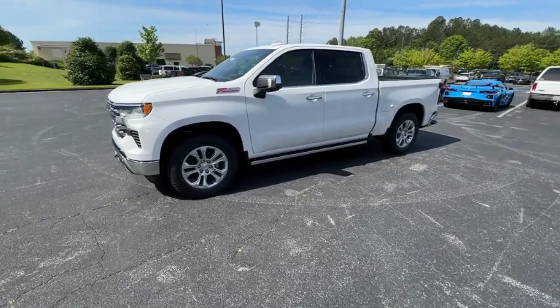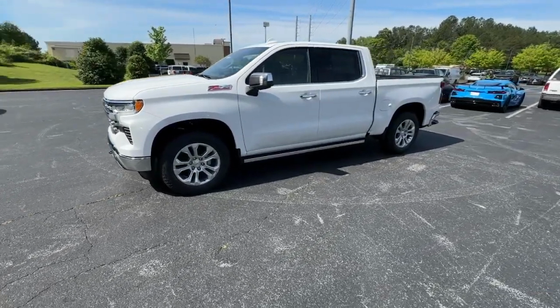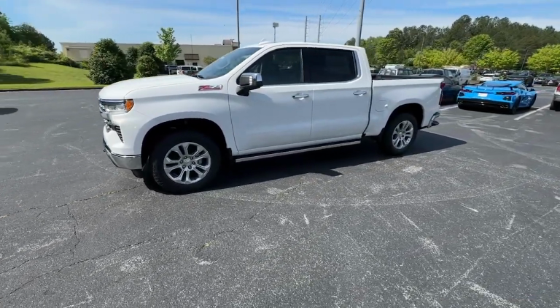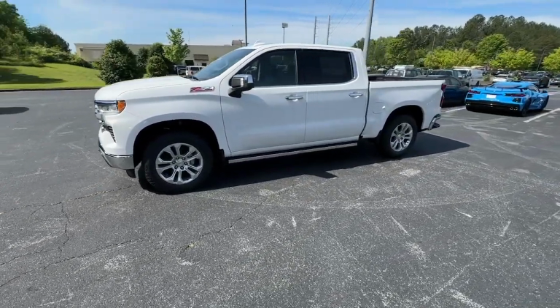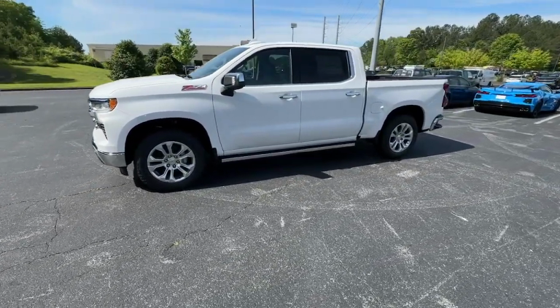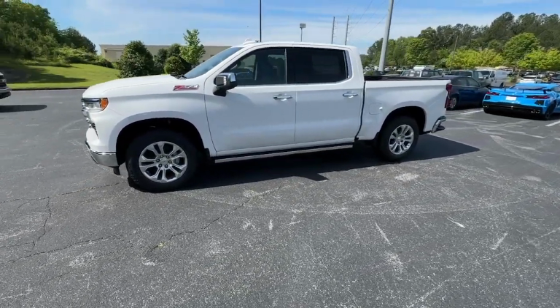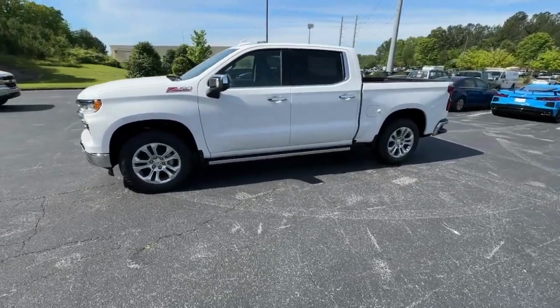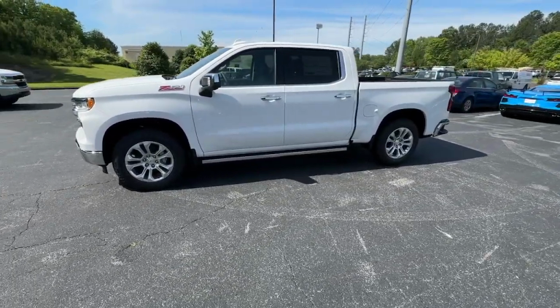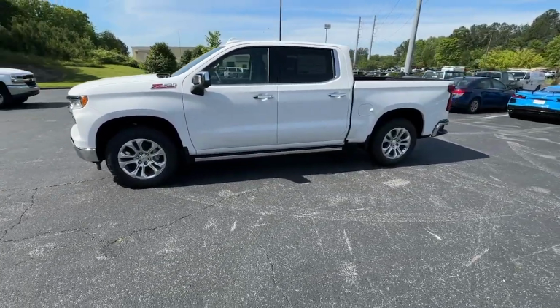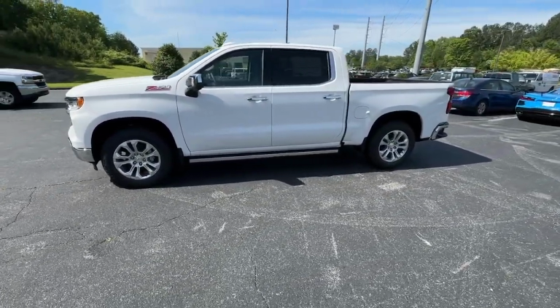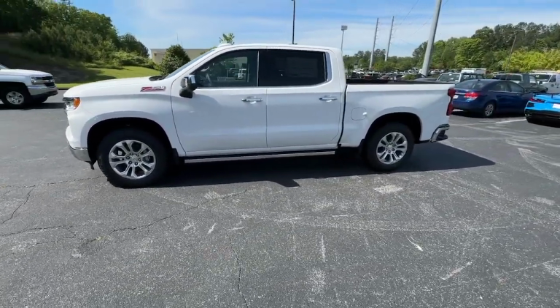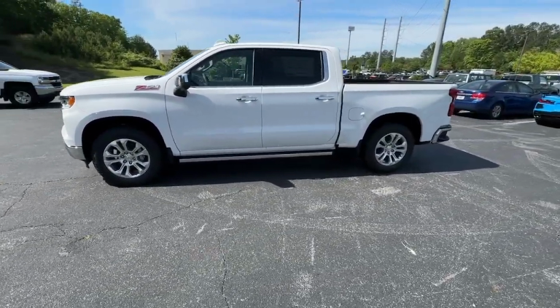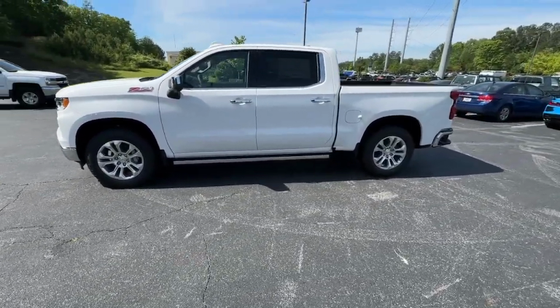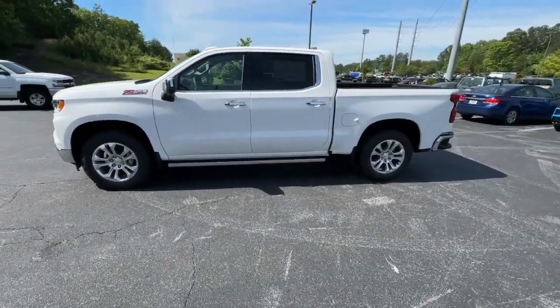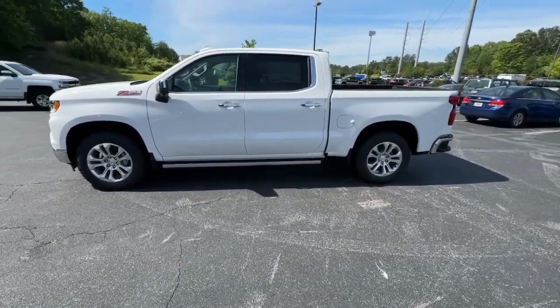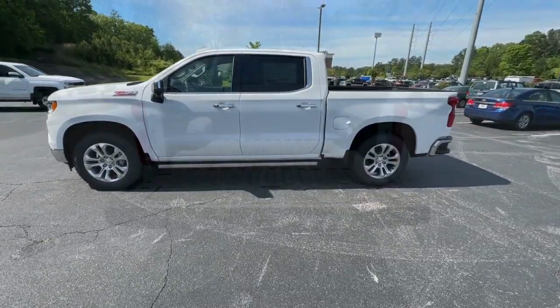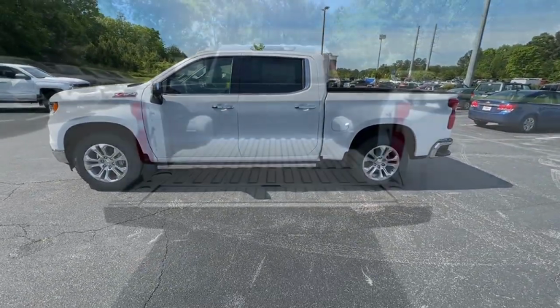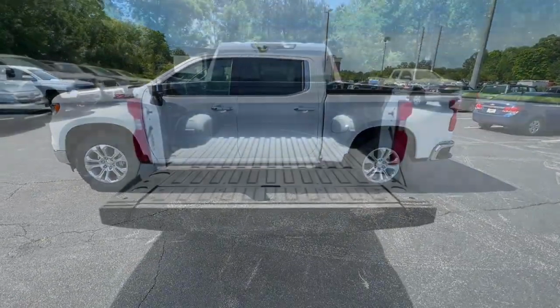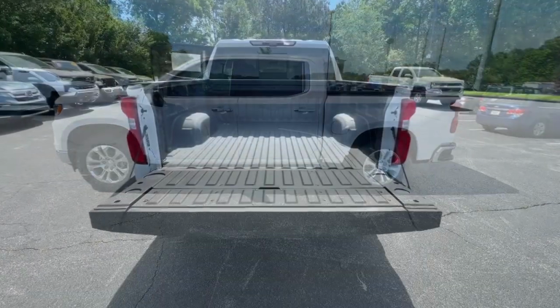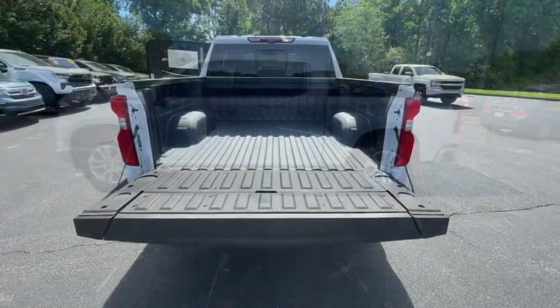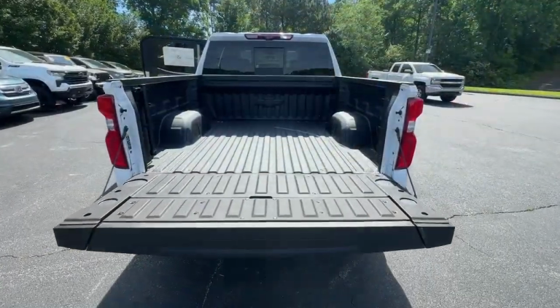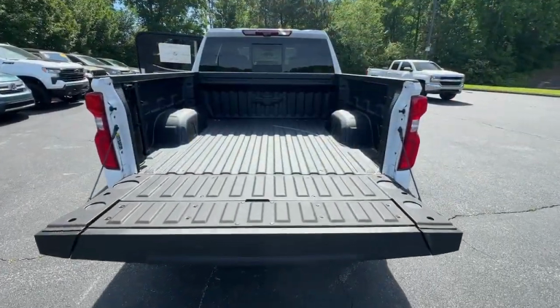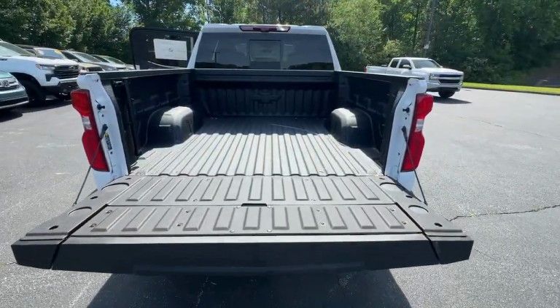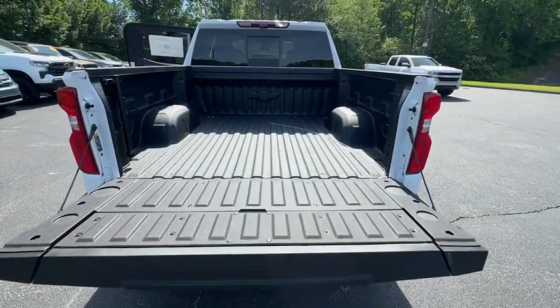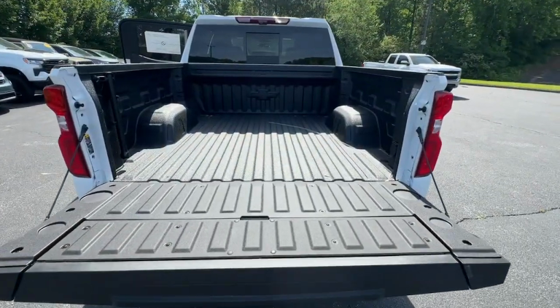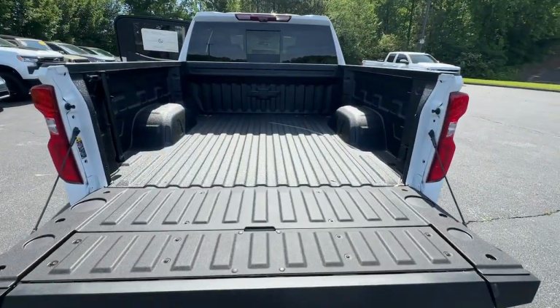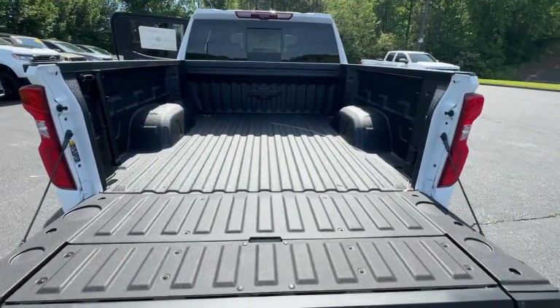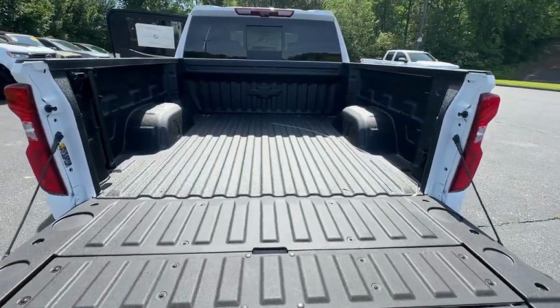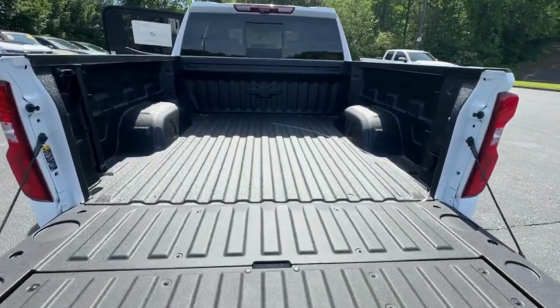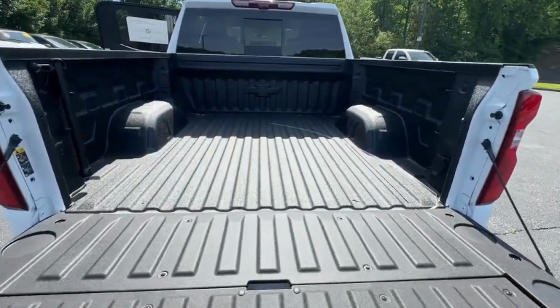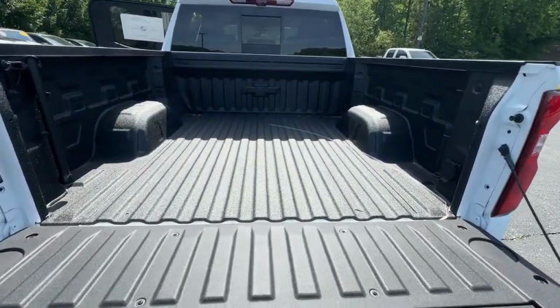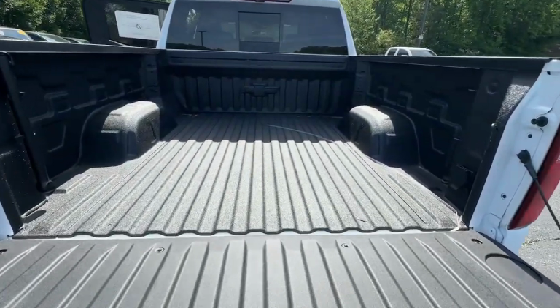Keyless entry, sun moonroof, navigation system, paddle shifters, and heated rear seat.